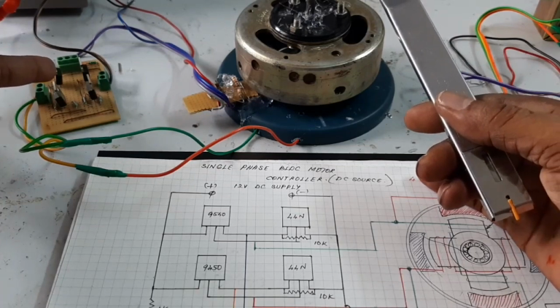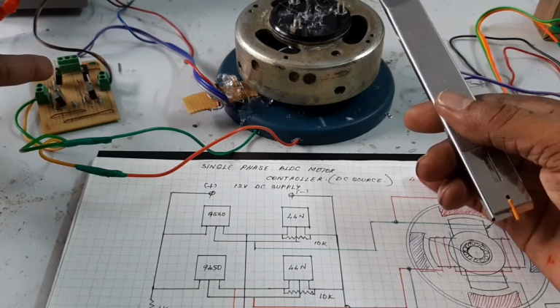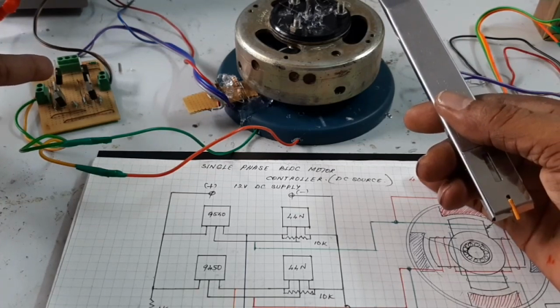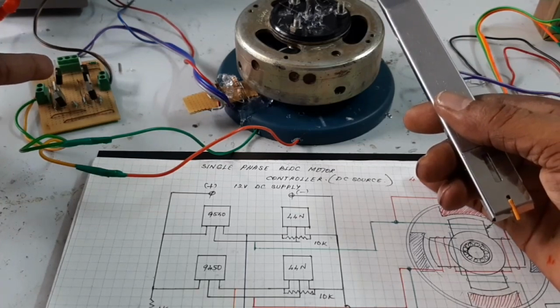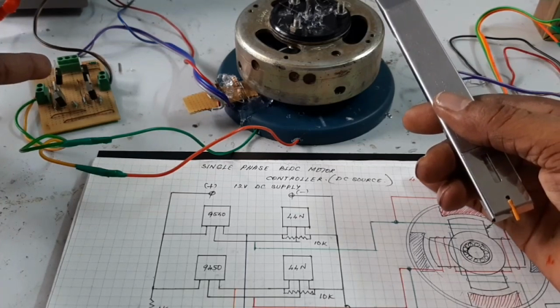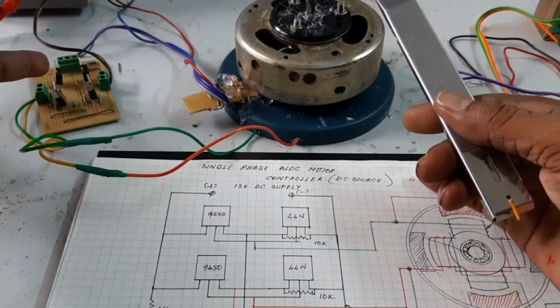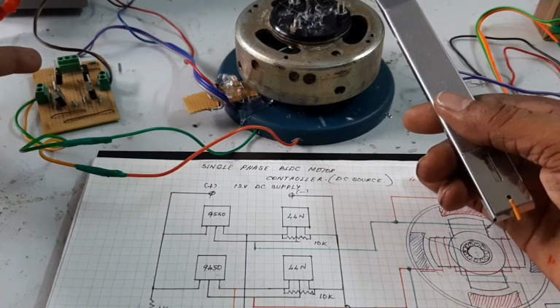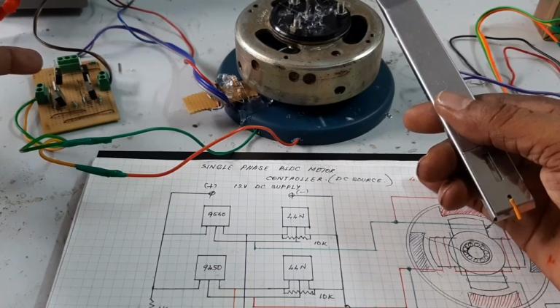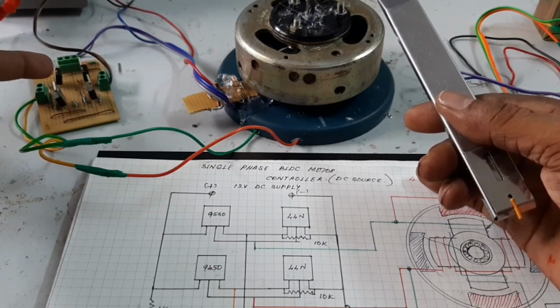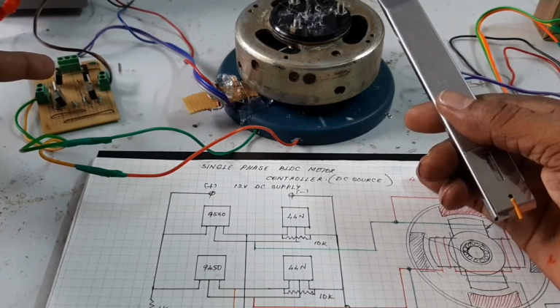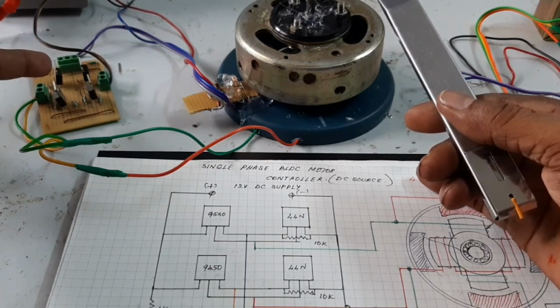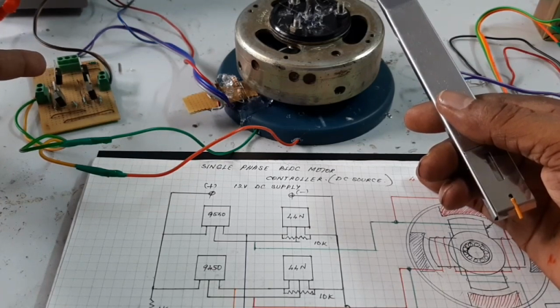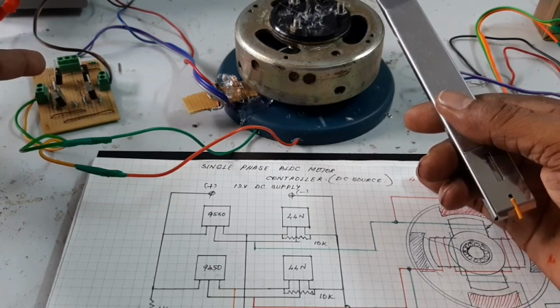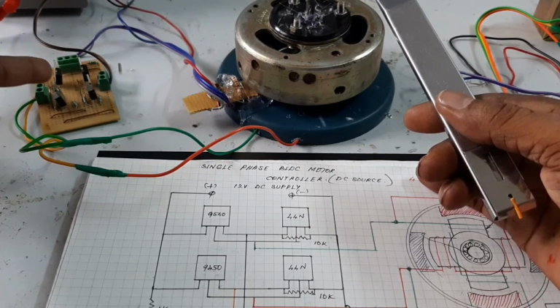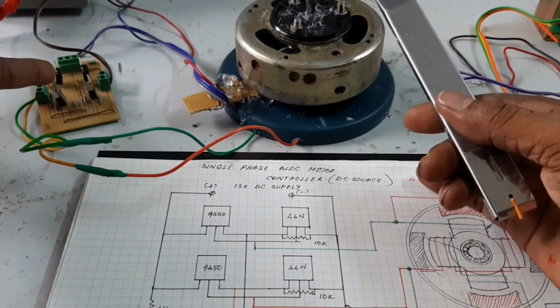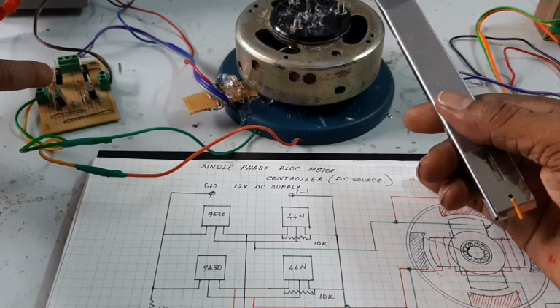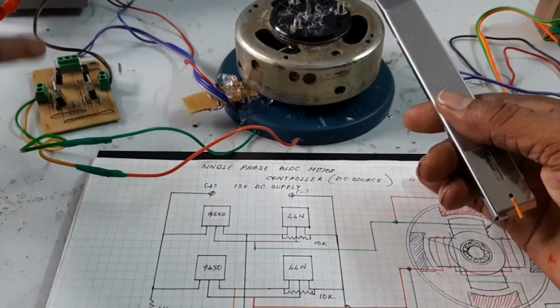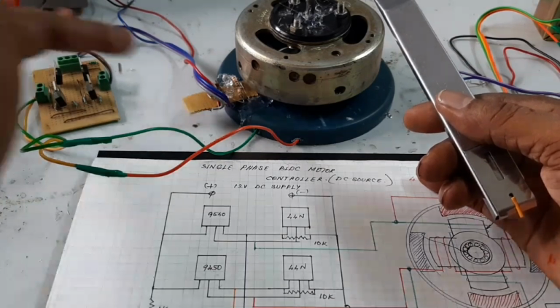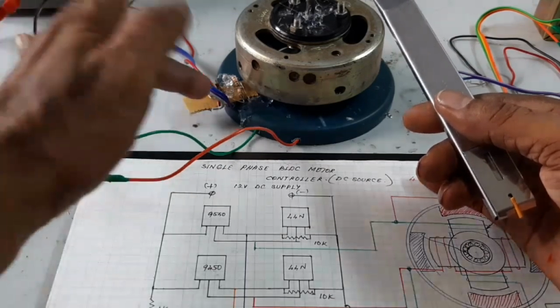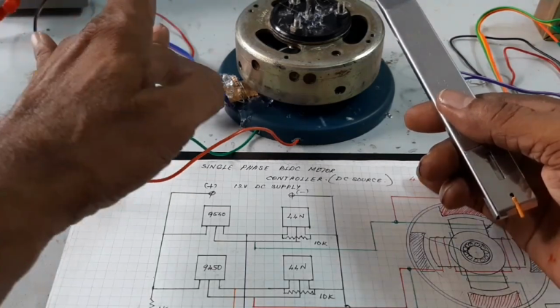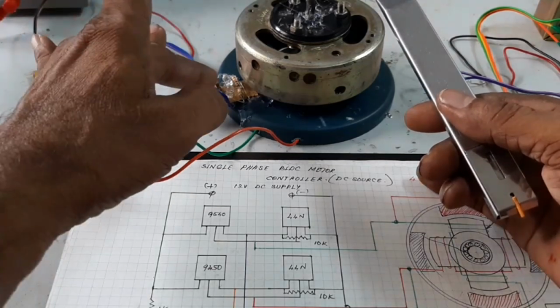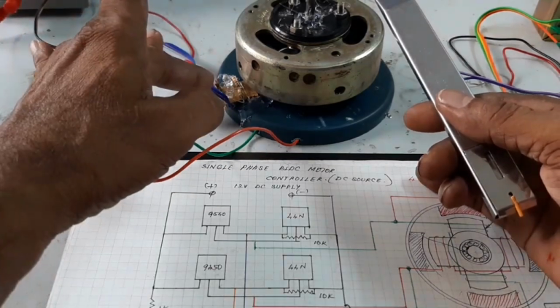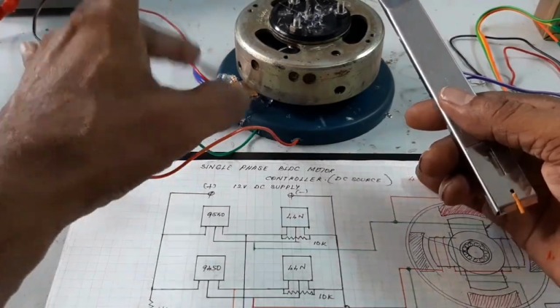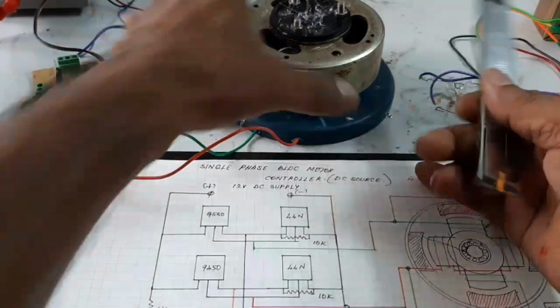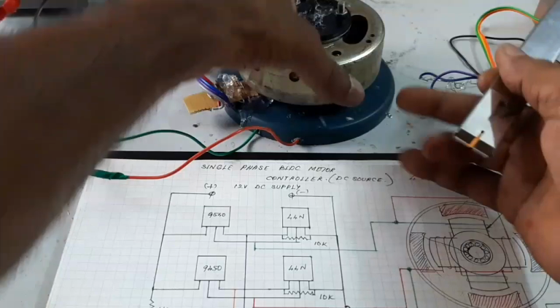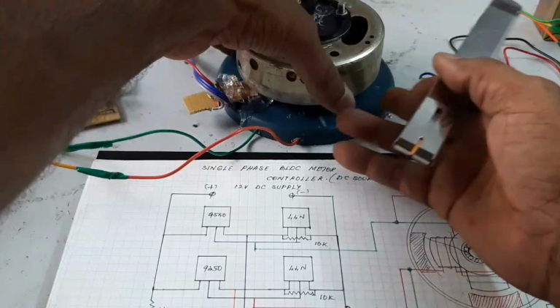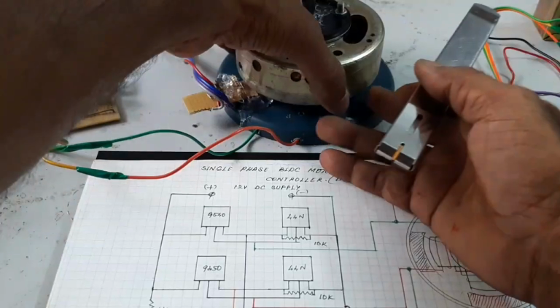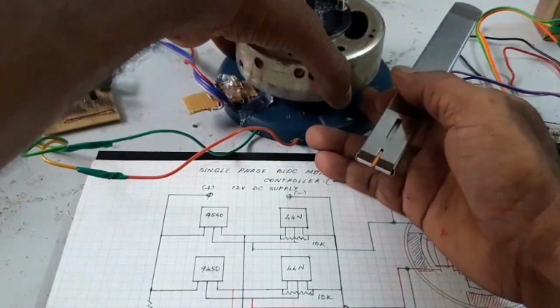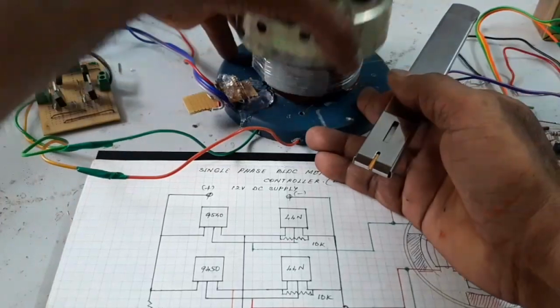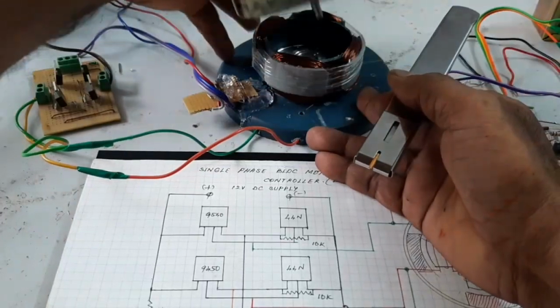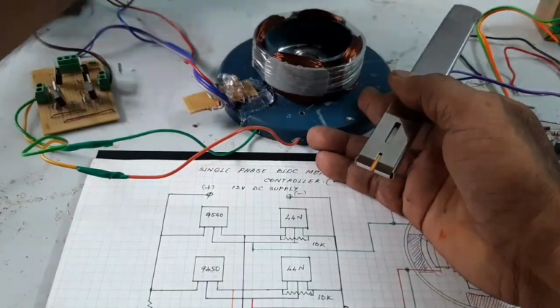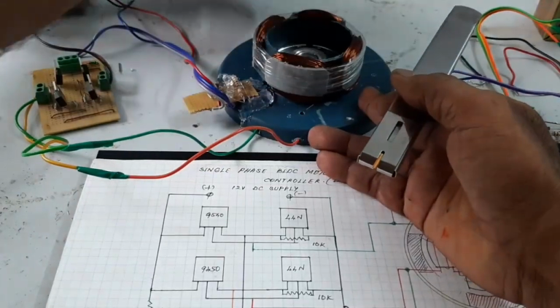Here is the MOSFET full bridge, and this is the IC sensor.